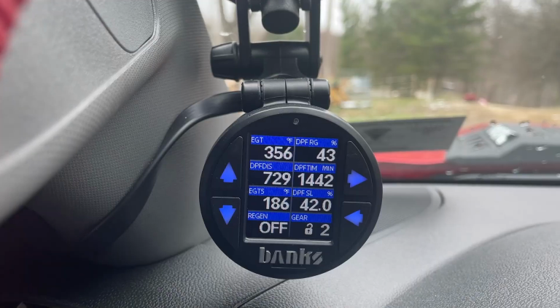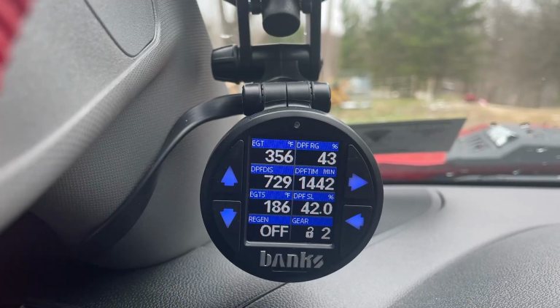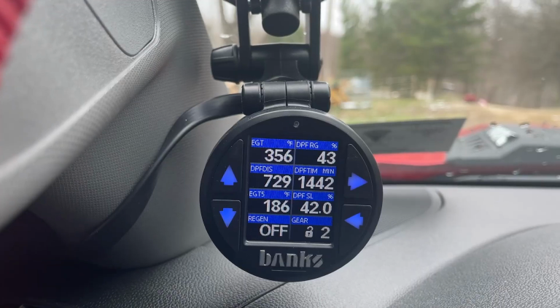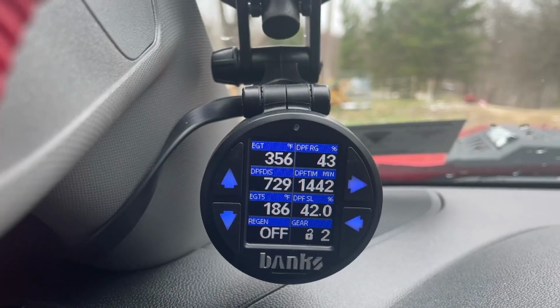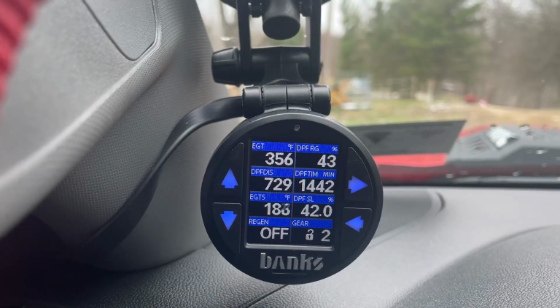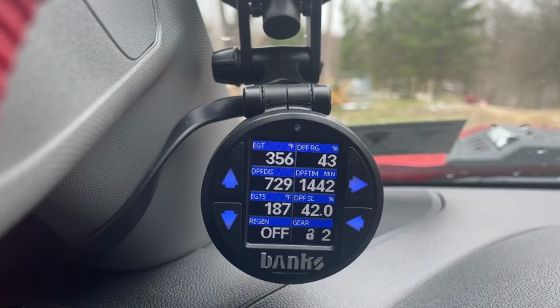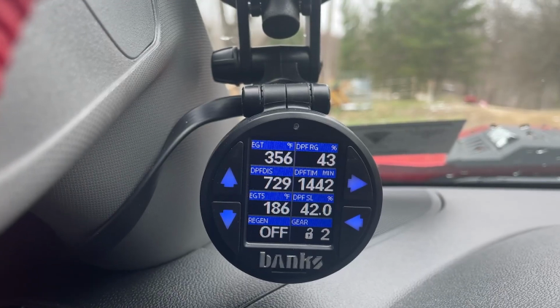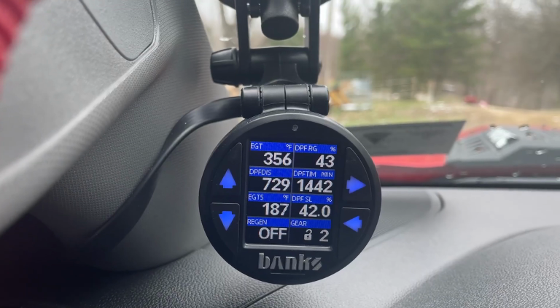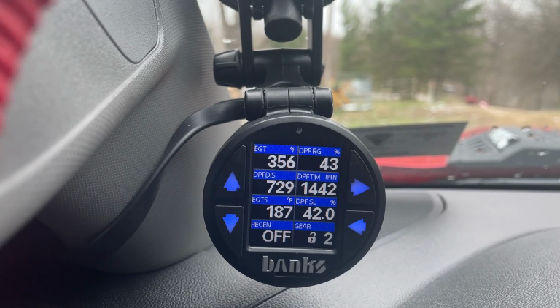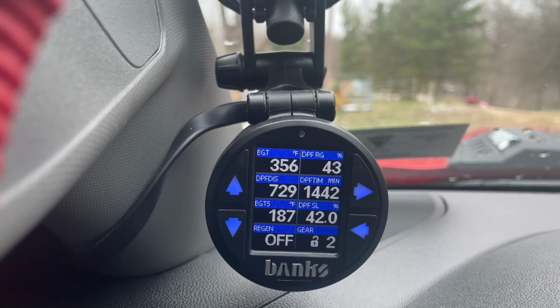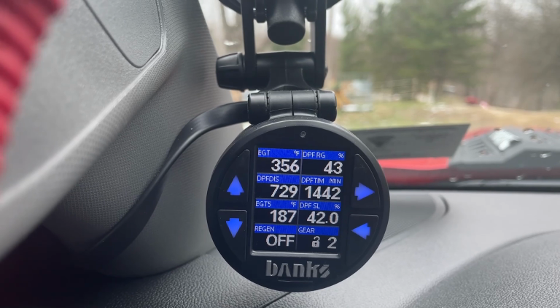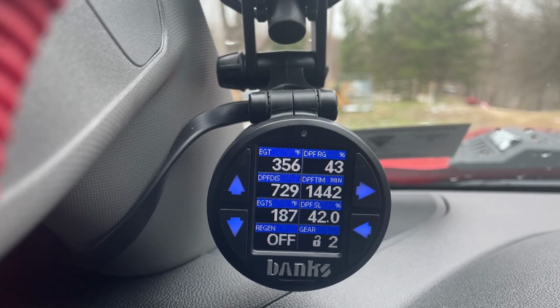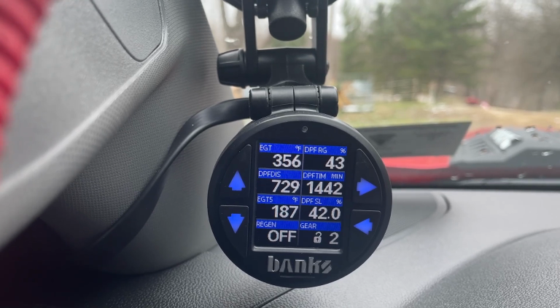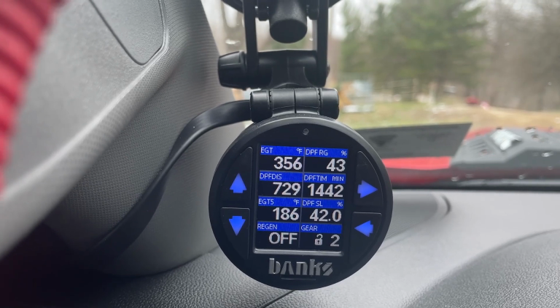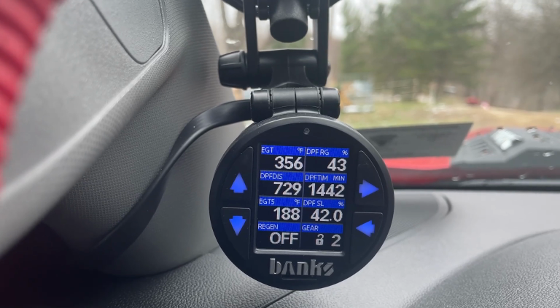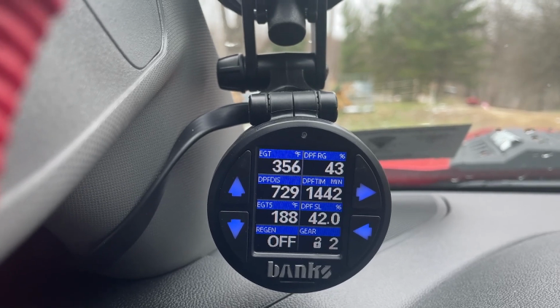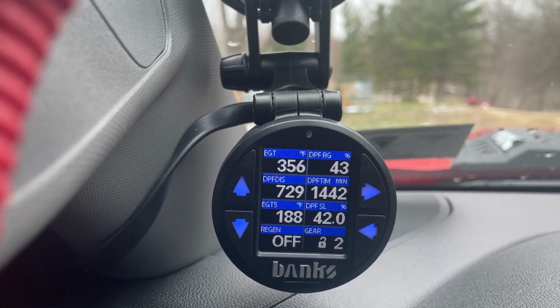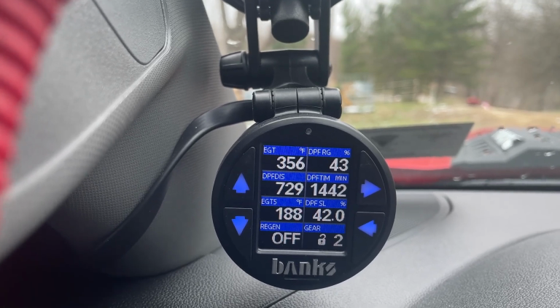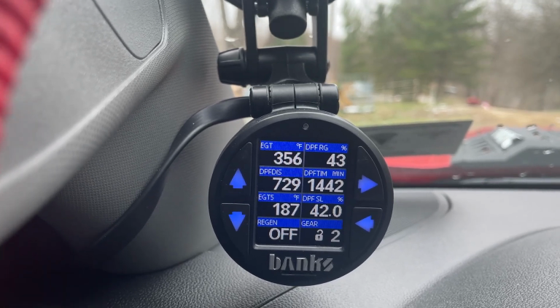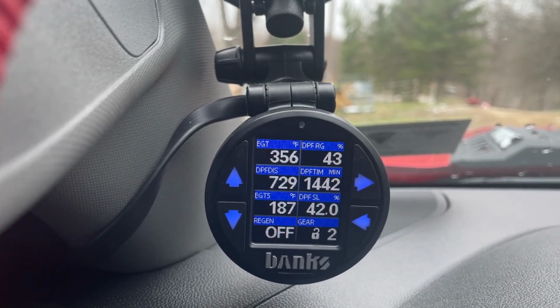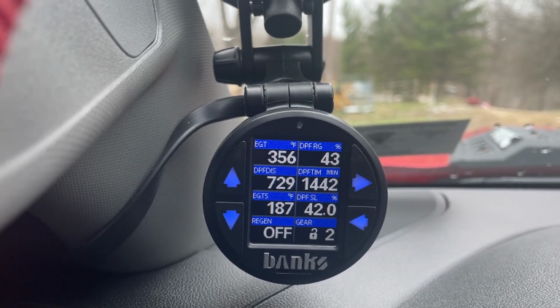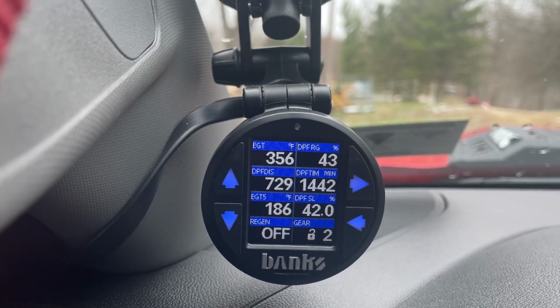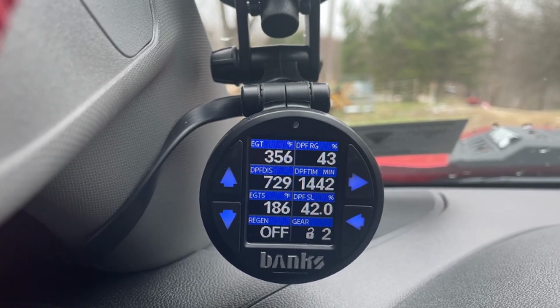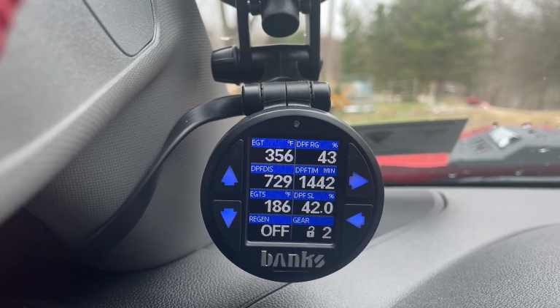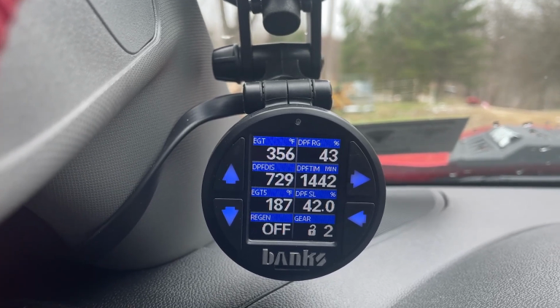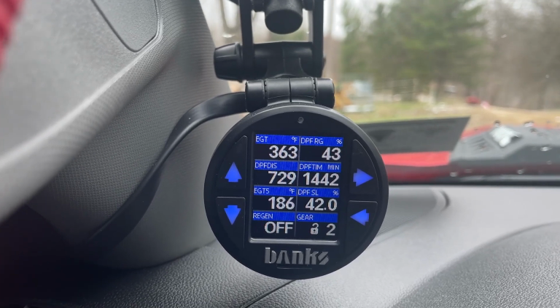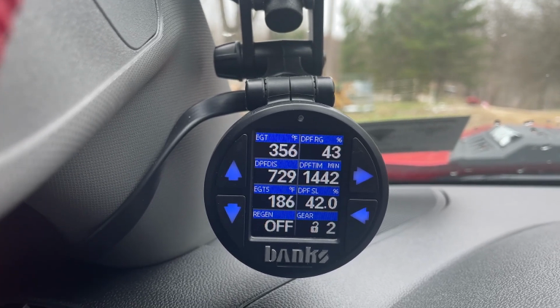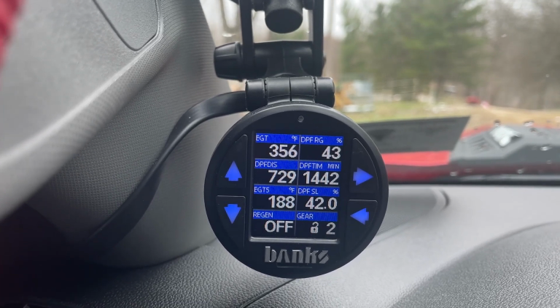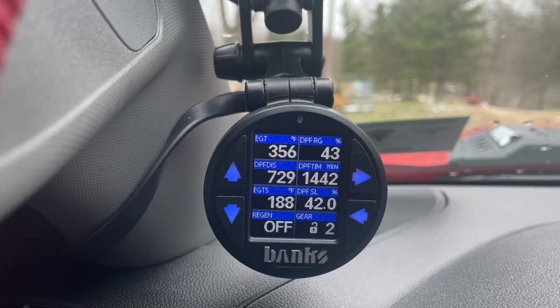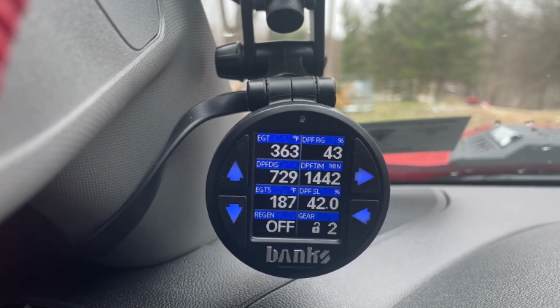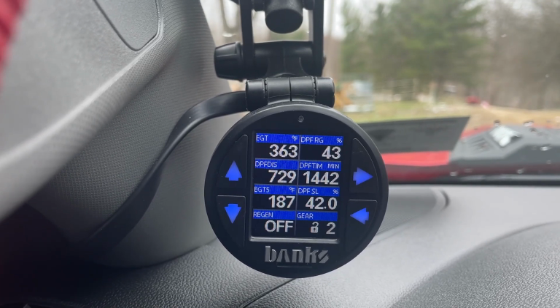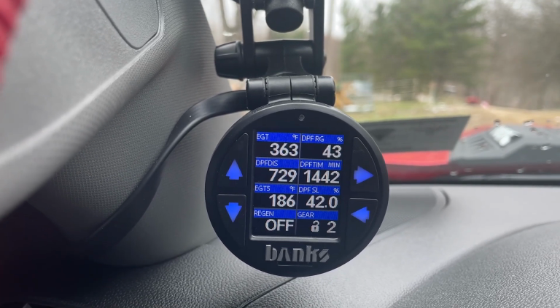I just put the truck in drive and you can see down in the bottom right-hand corner it says that it's in second gear.